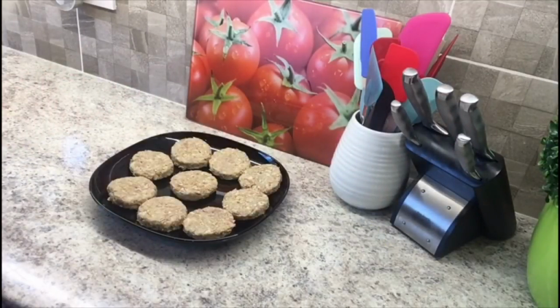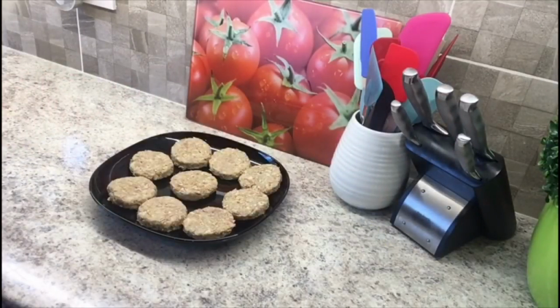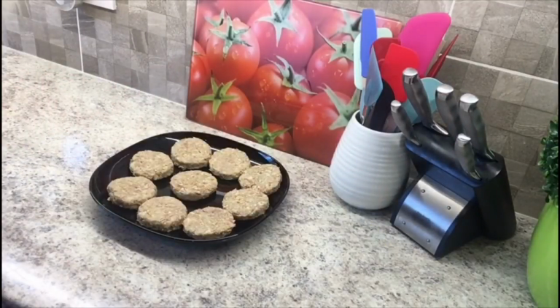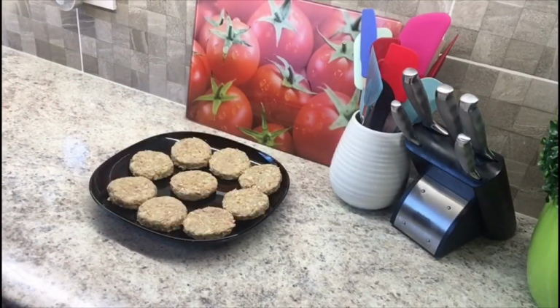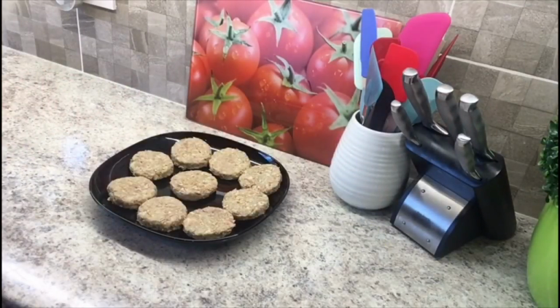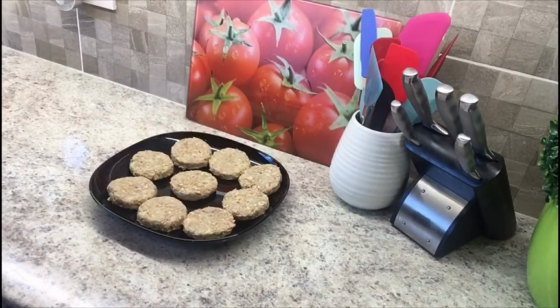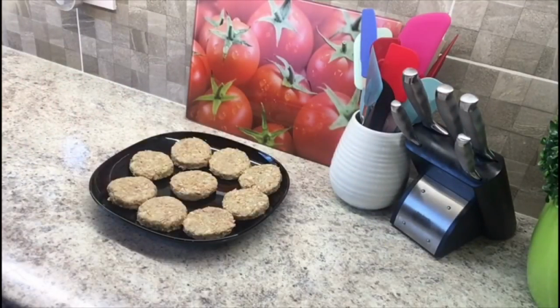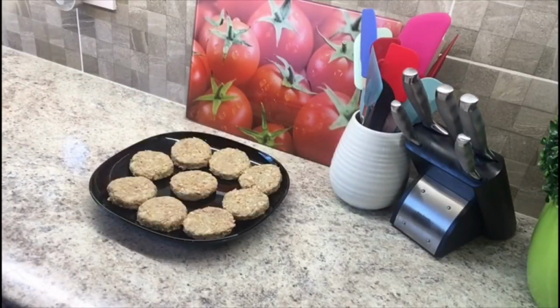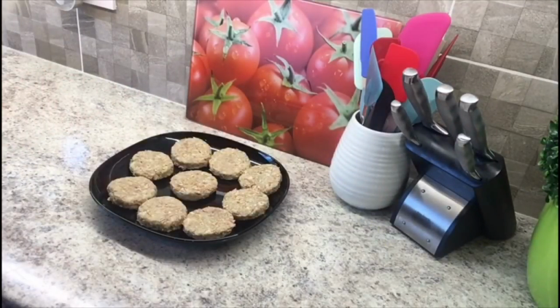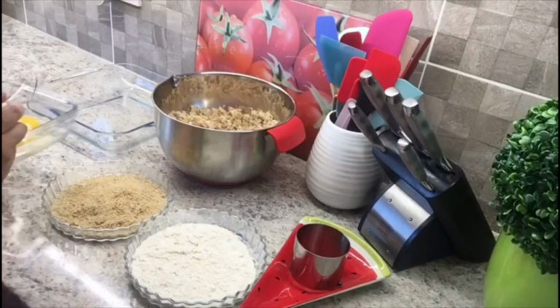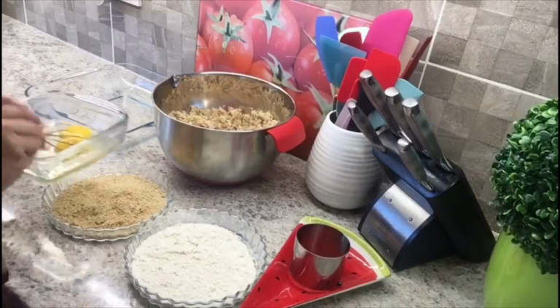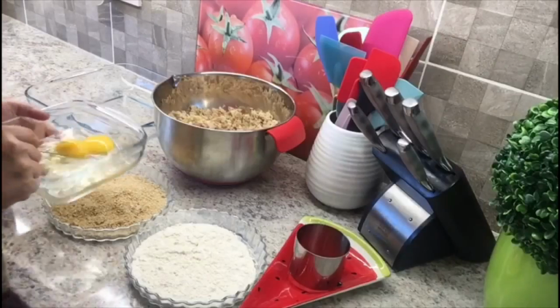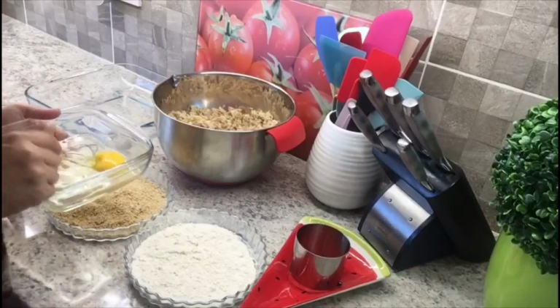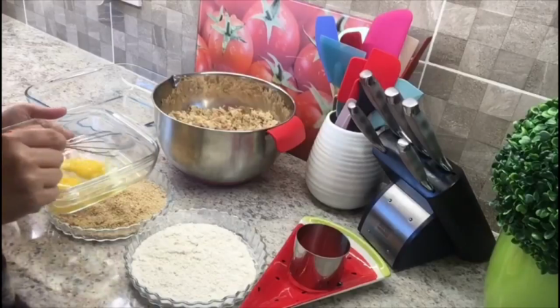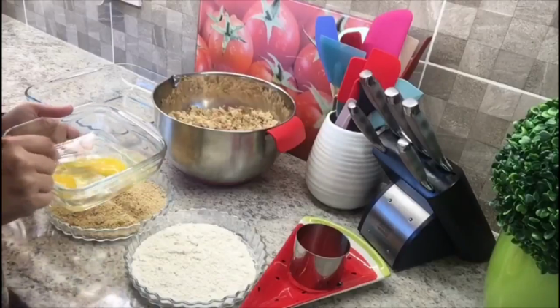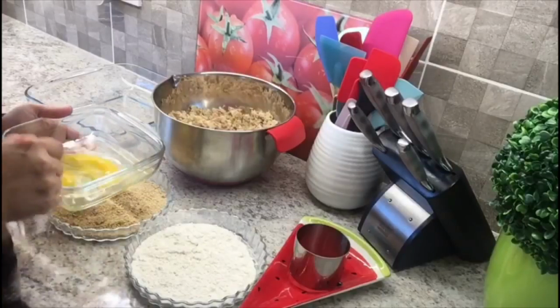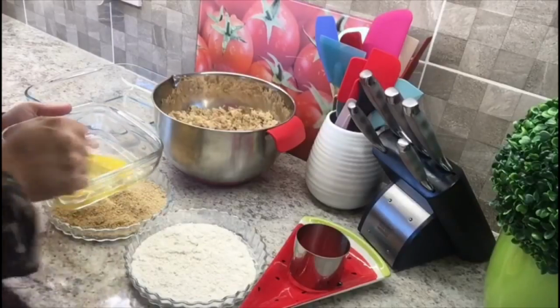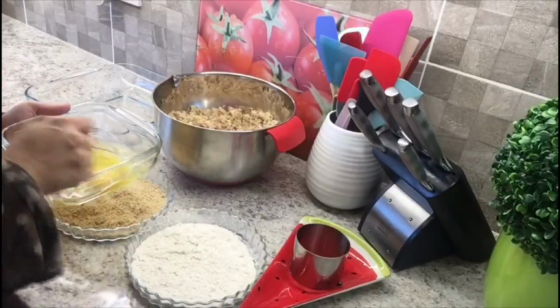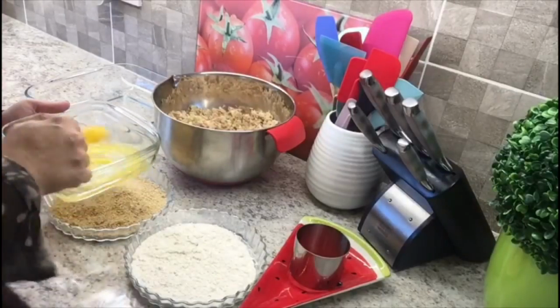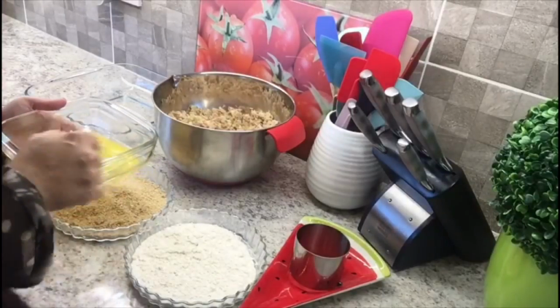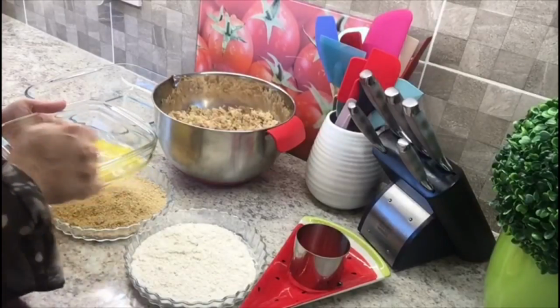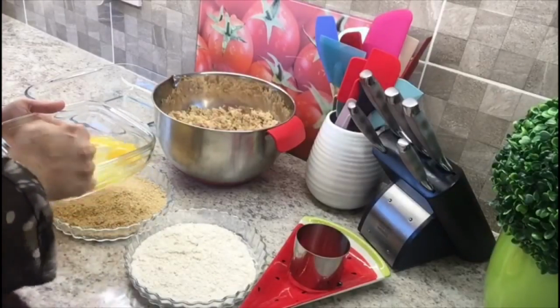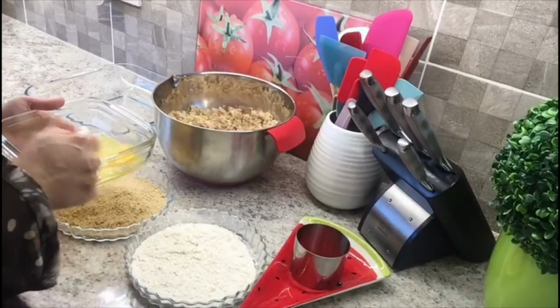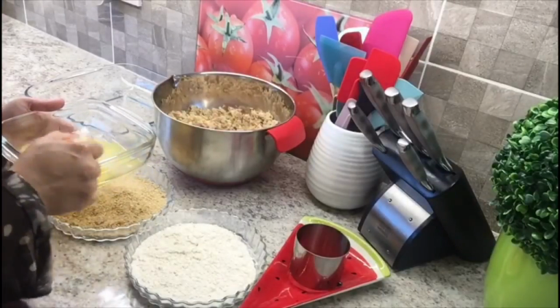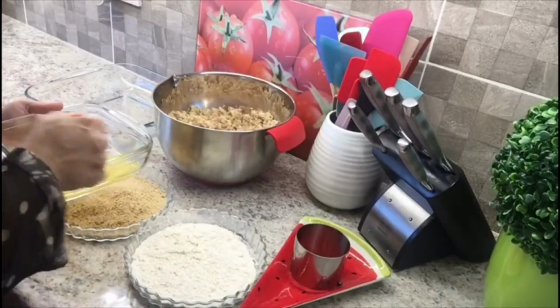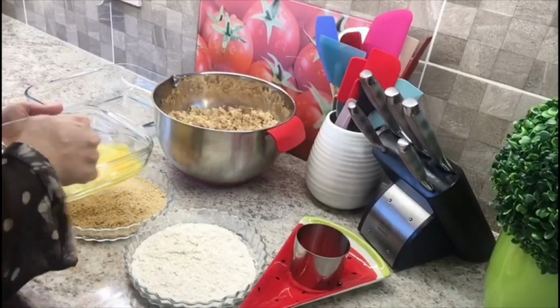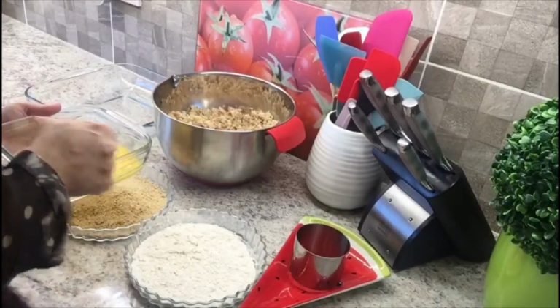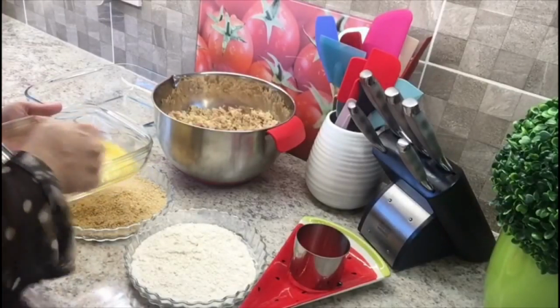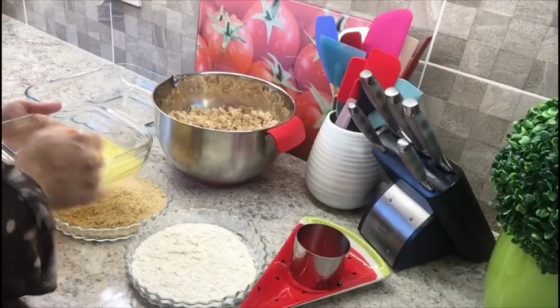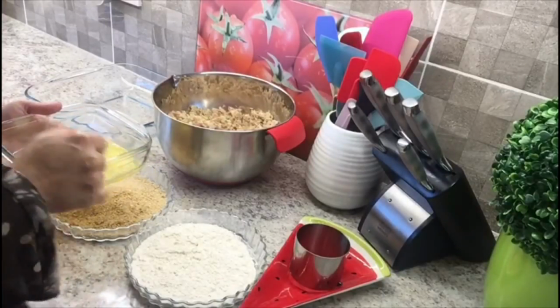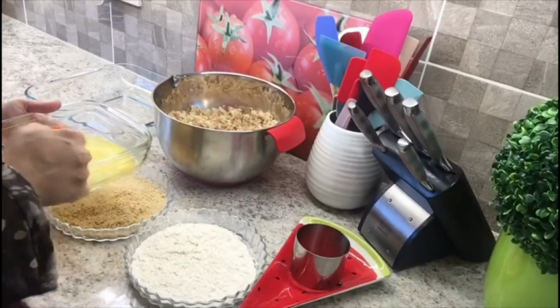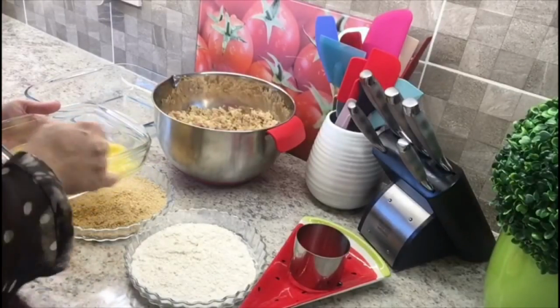For the coating you will need ½ cup plain flour, 2 eggs, and 1 cup breadcrumbs.